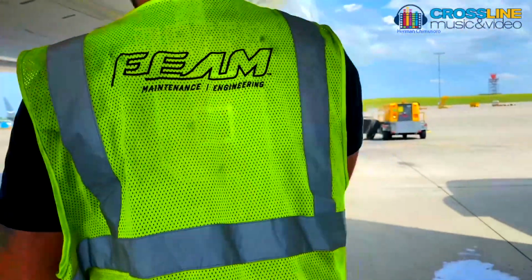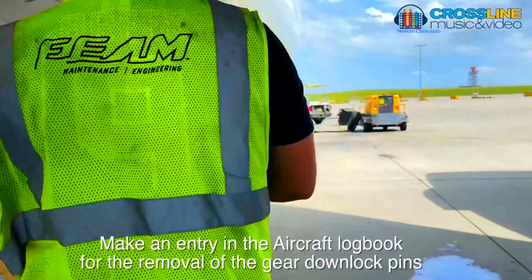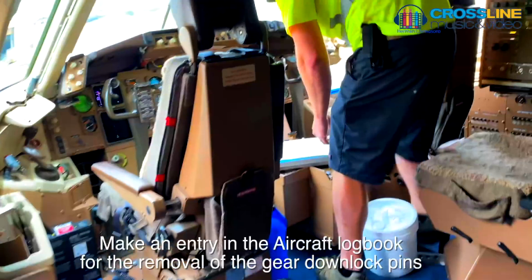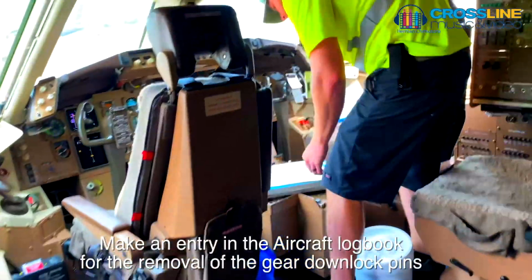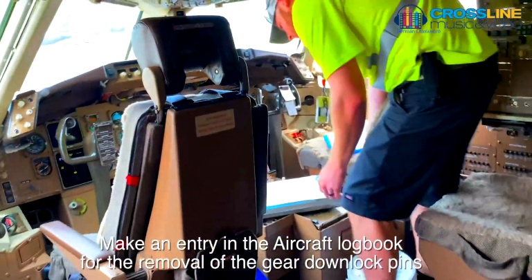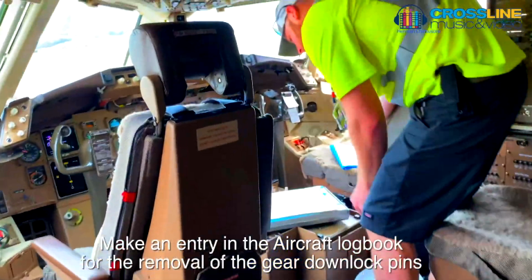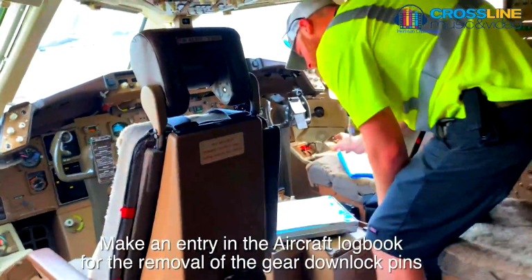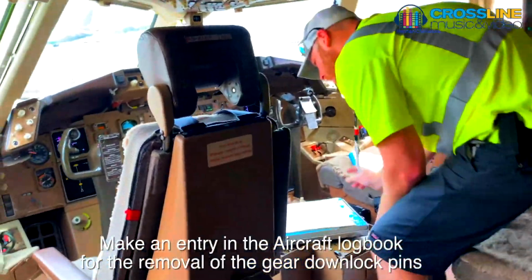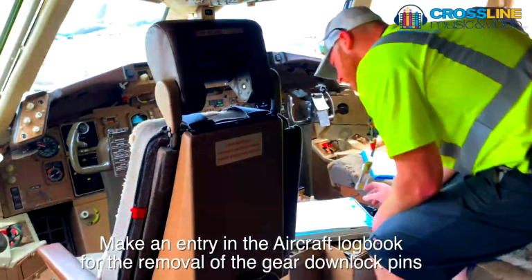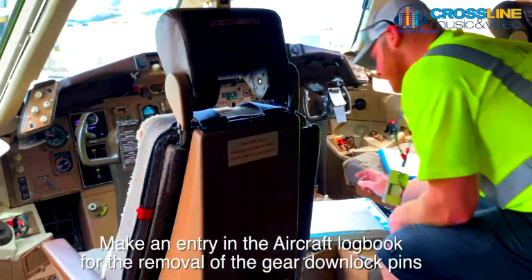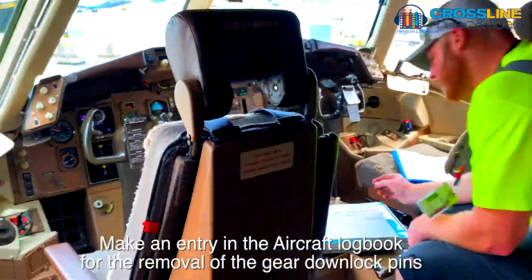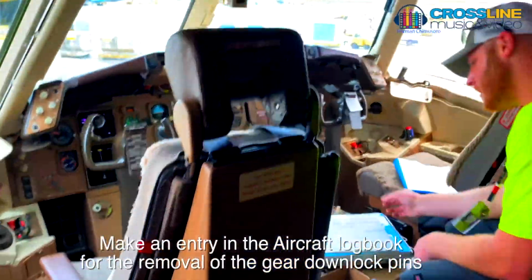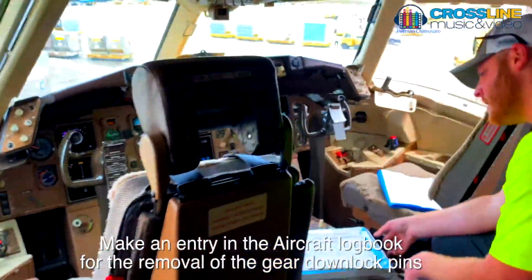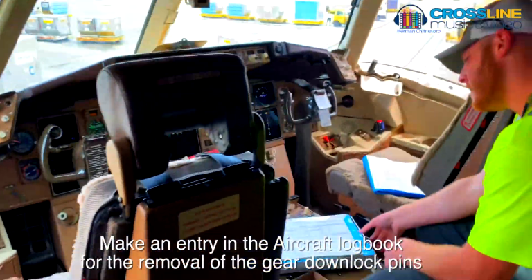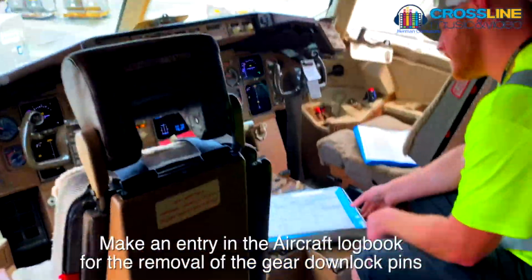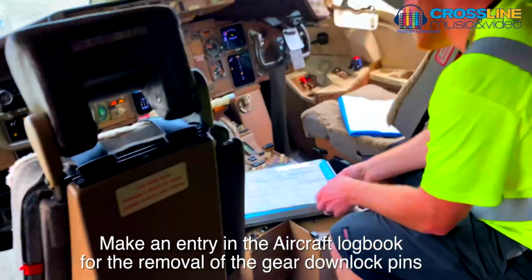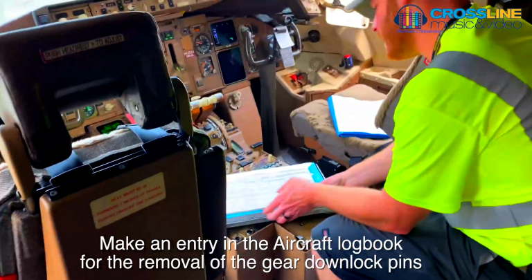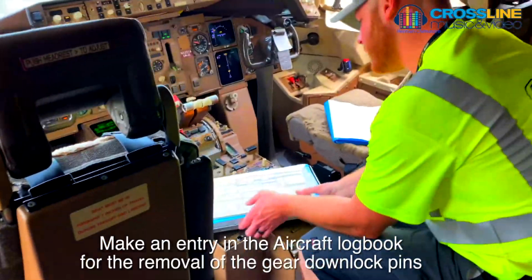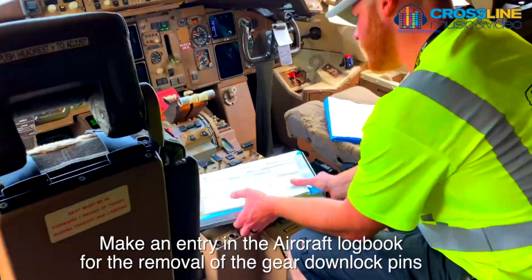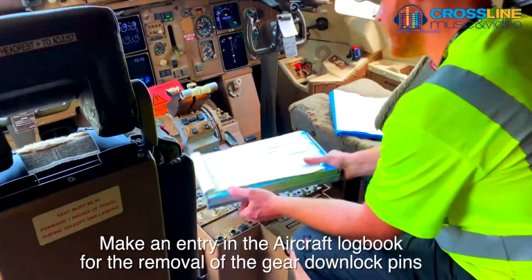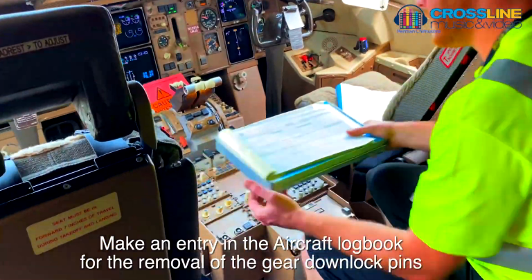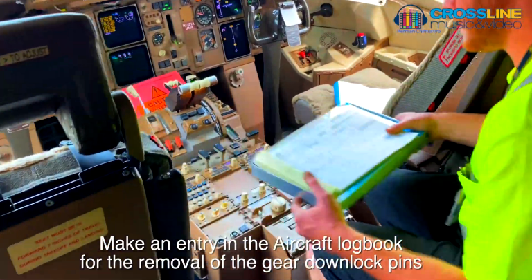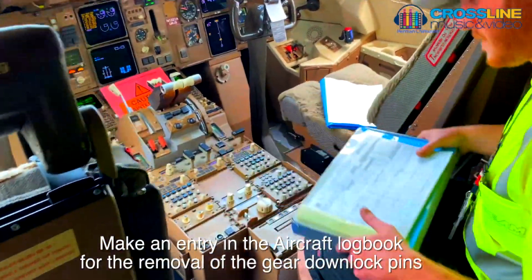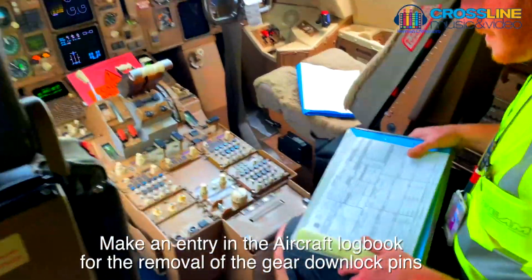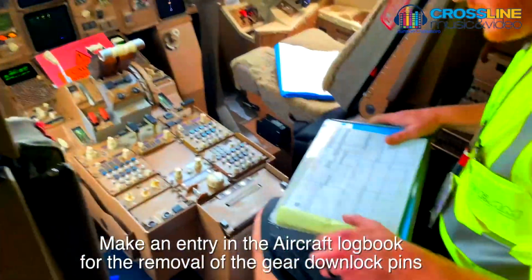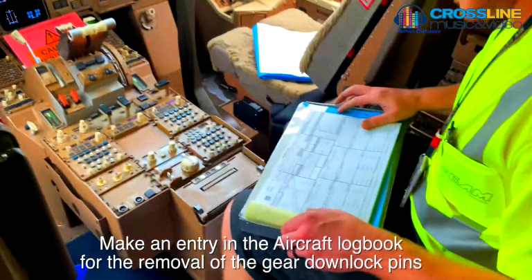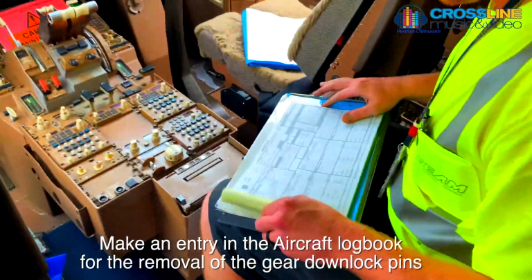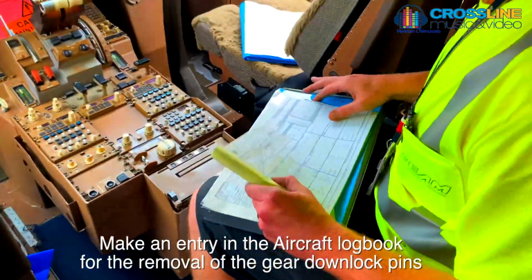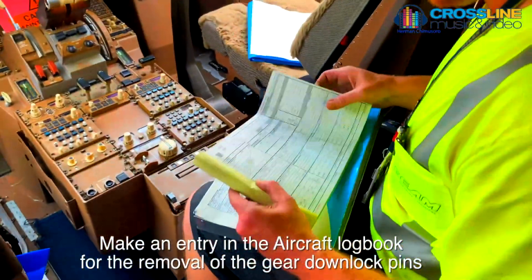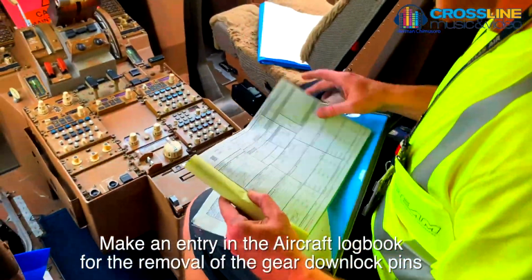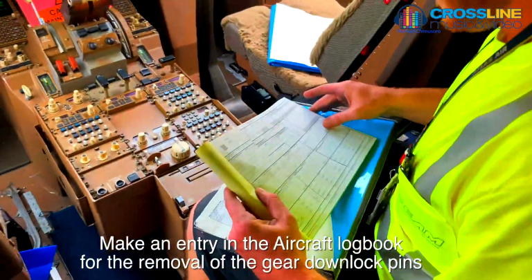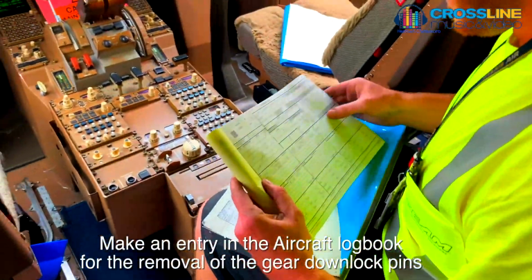Make sure to write the removal of the lockdown pins in the aircraft's logbook.